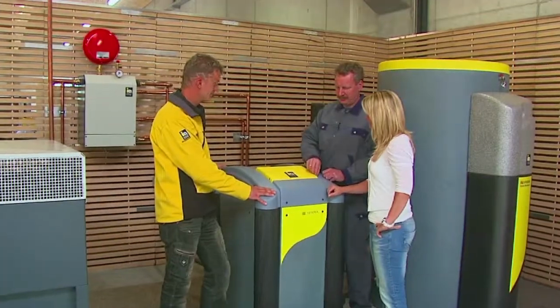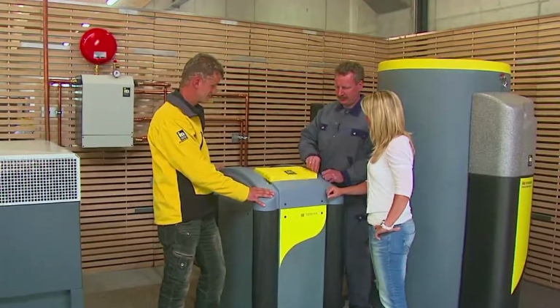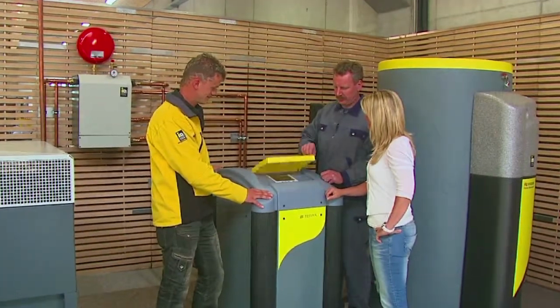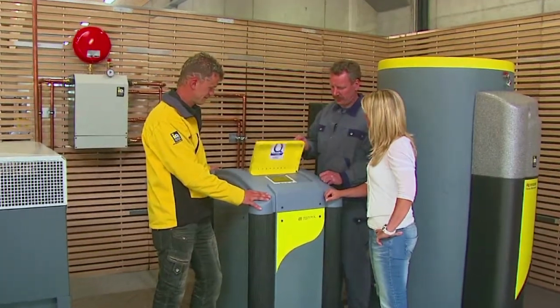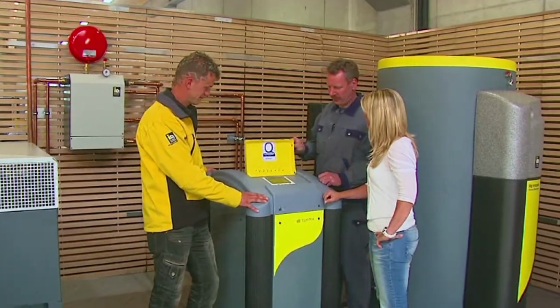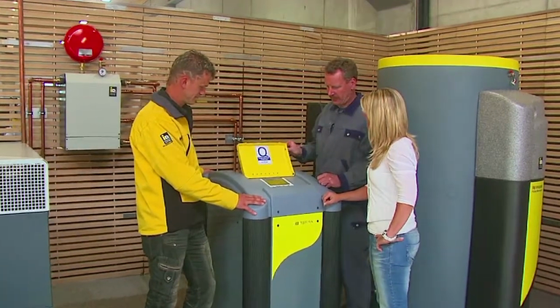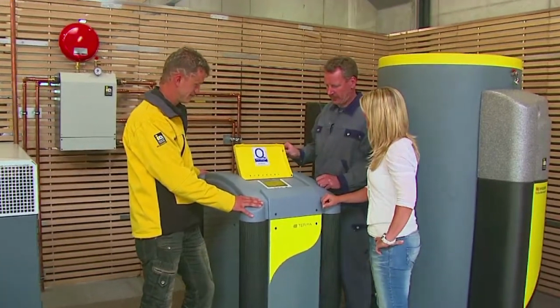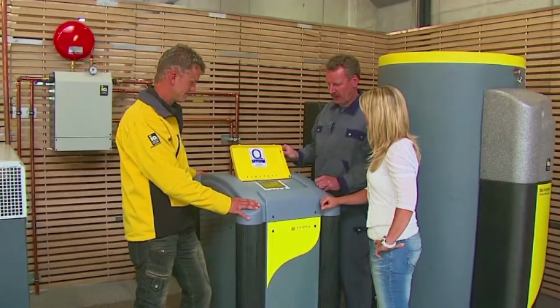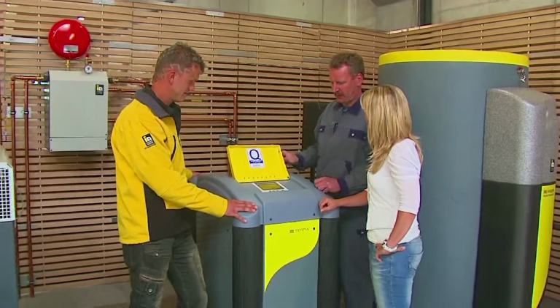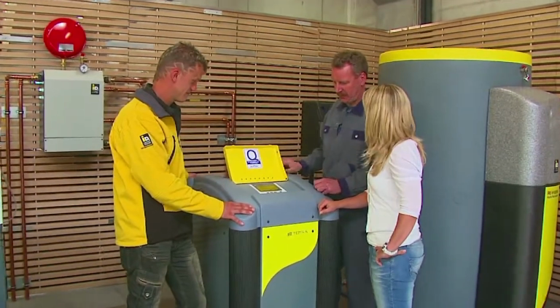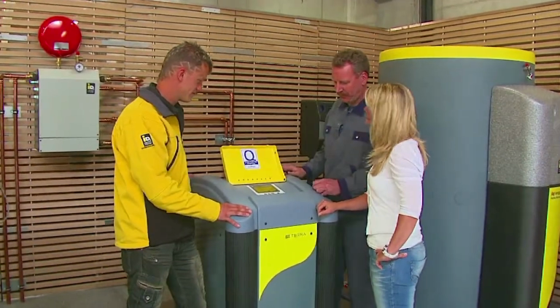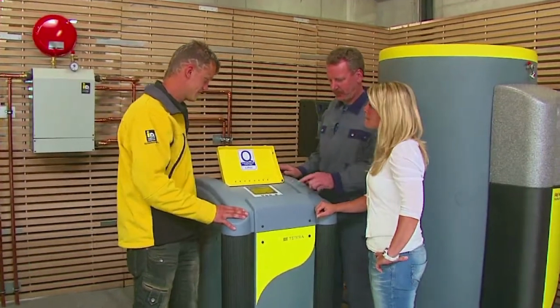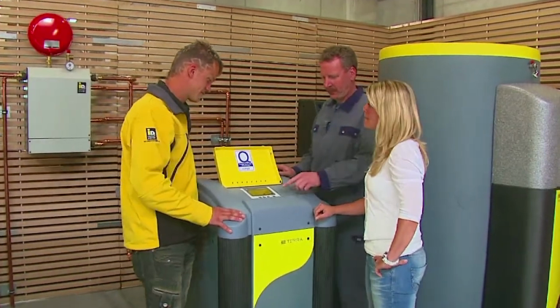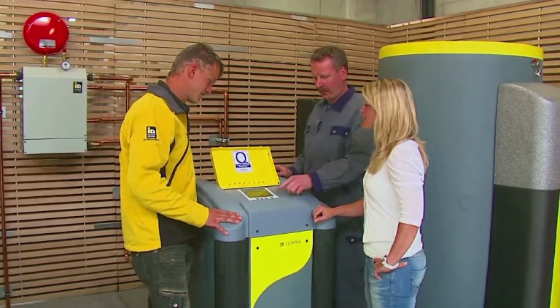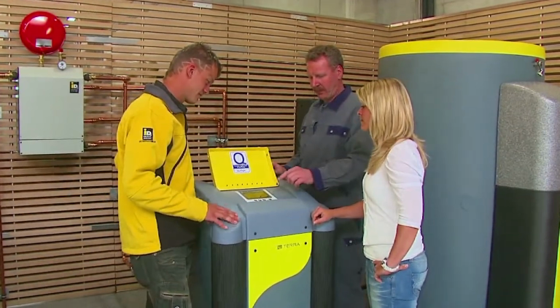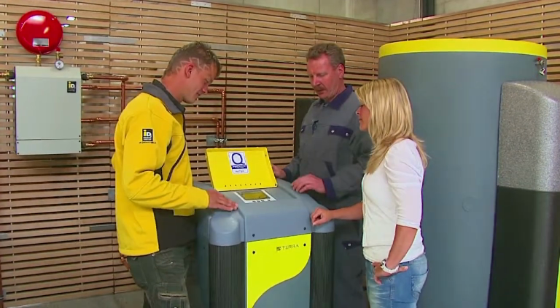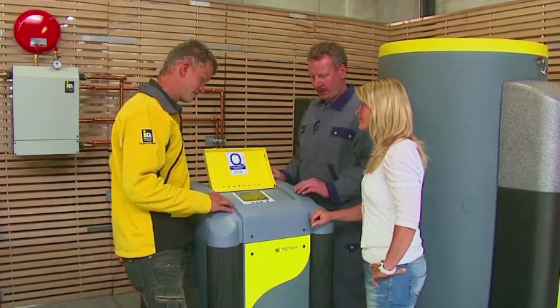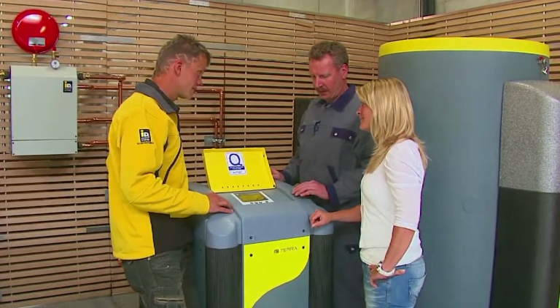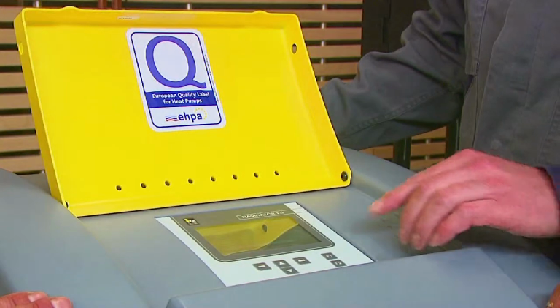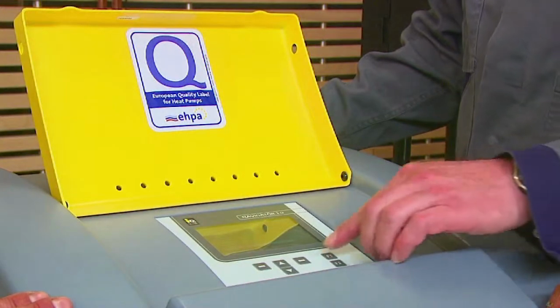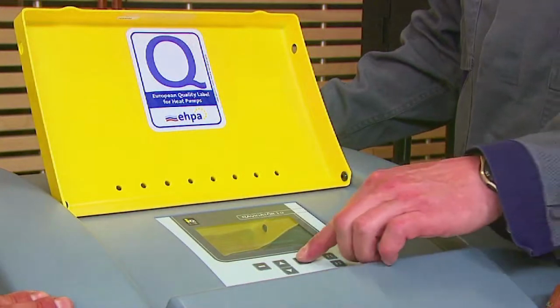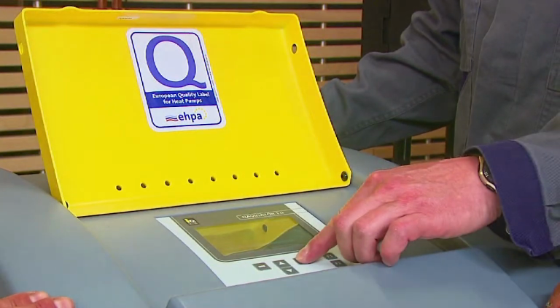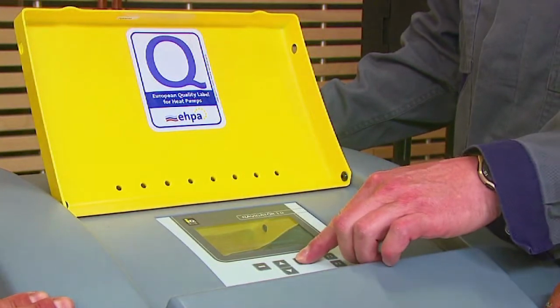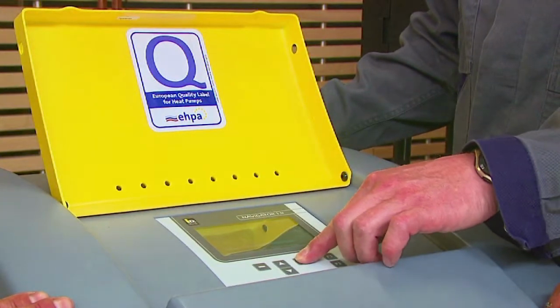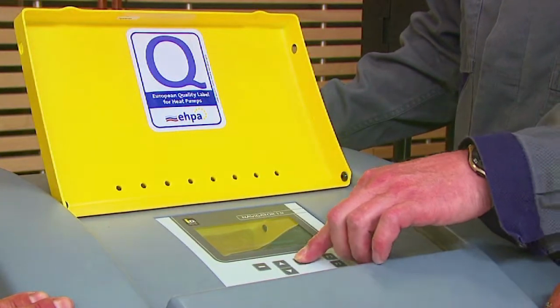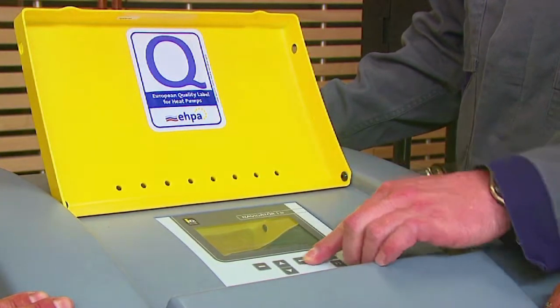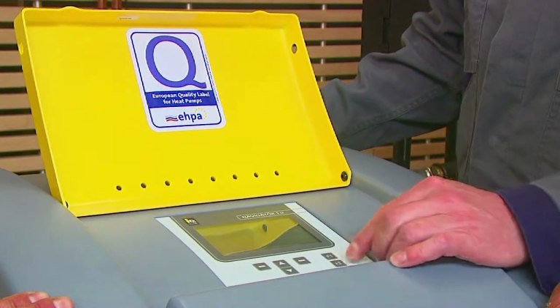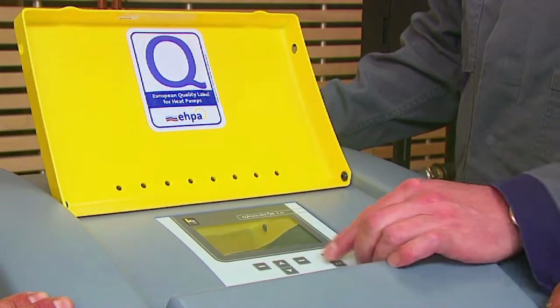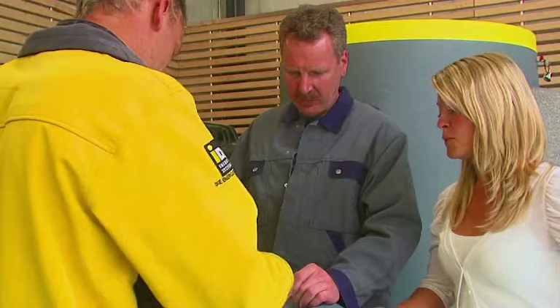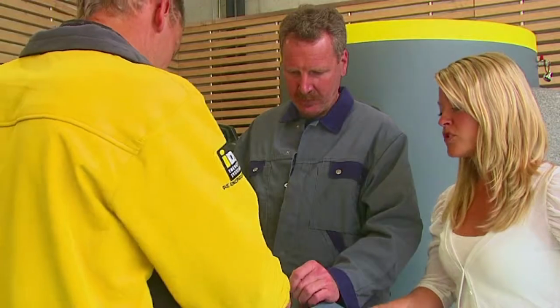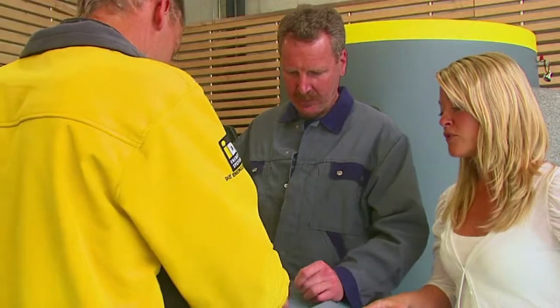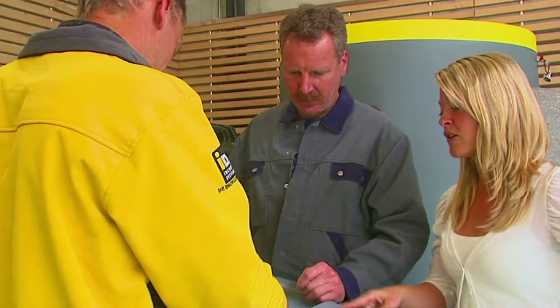We take care of your well-being with heat pumps from IDM and the know-how of your installer.